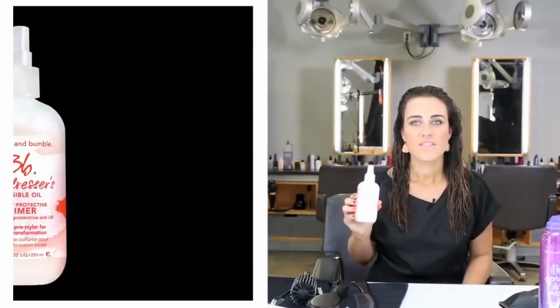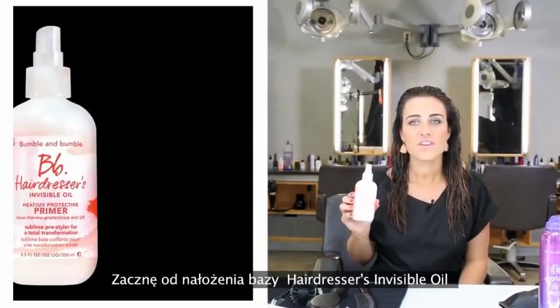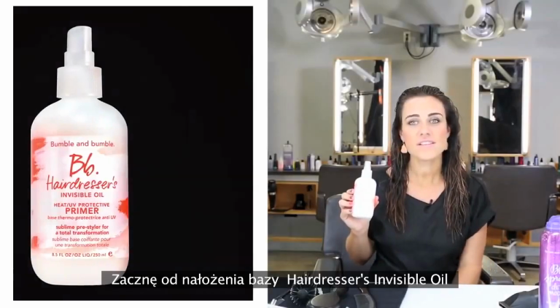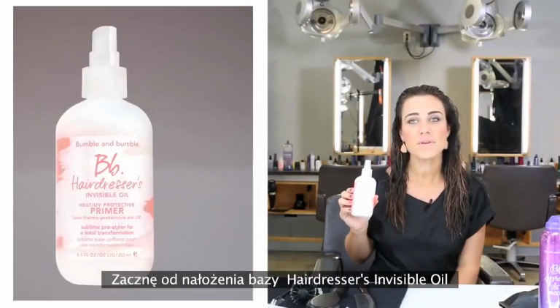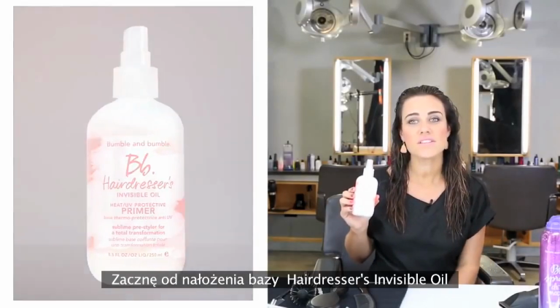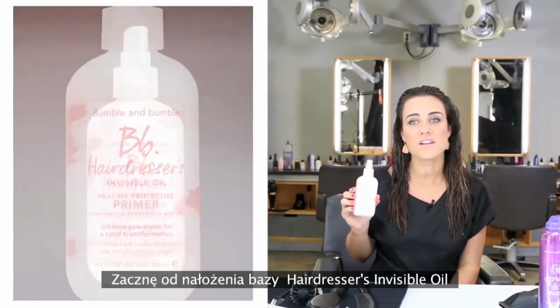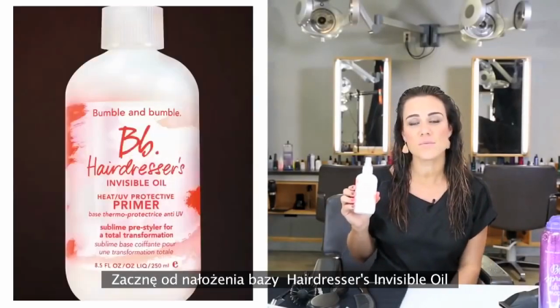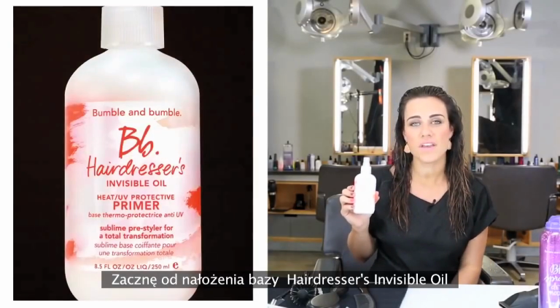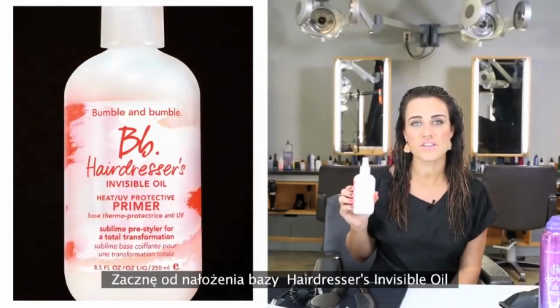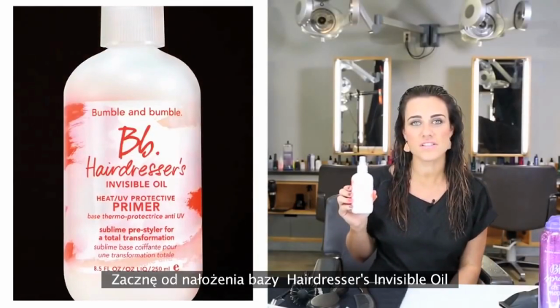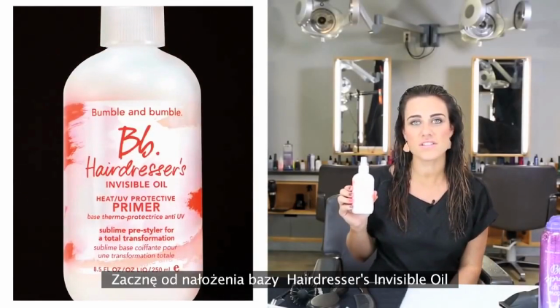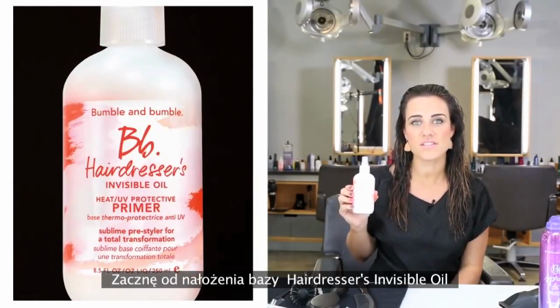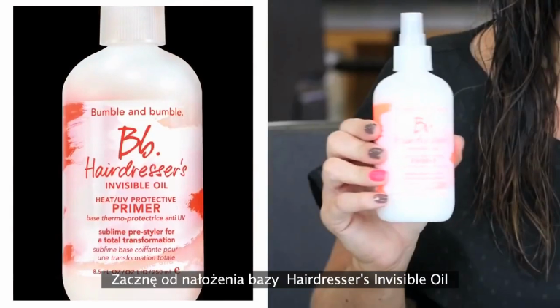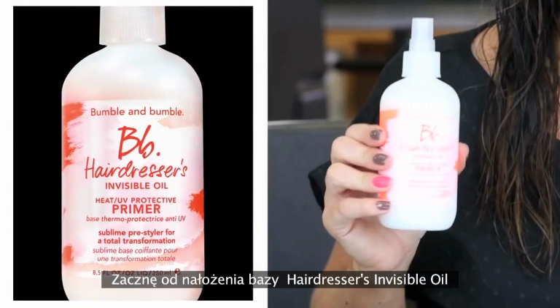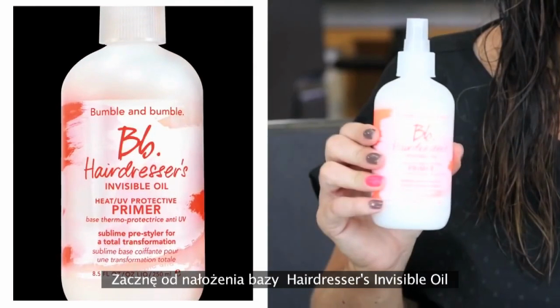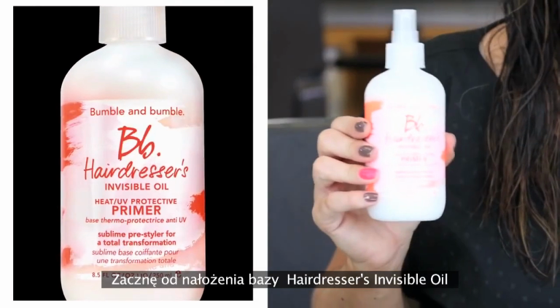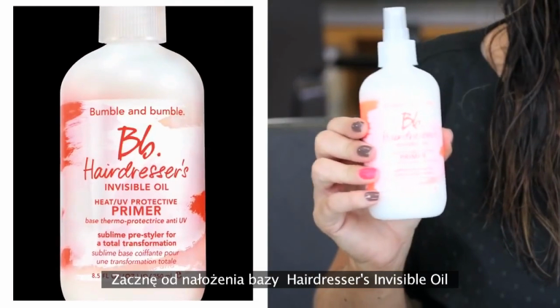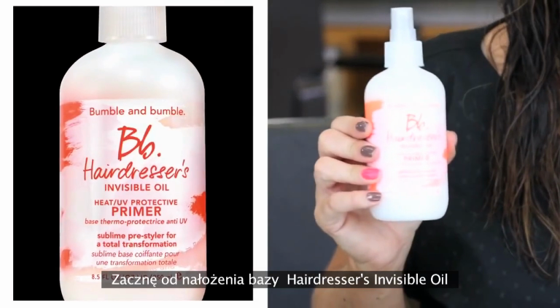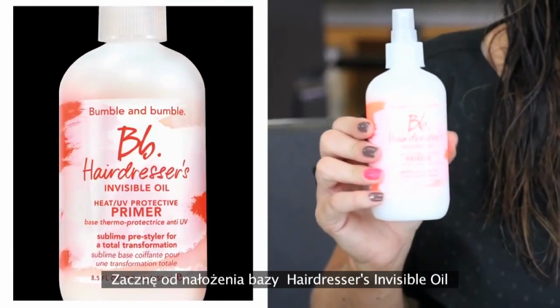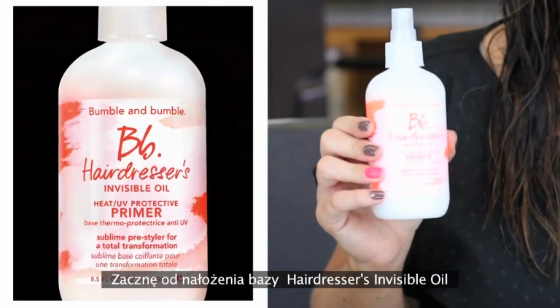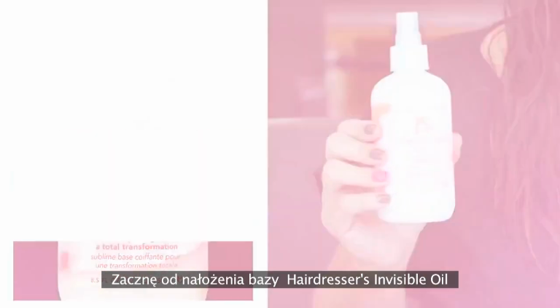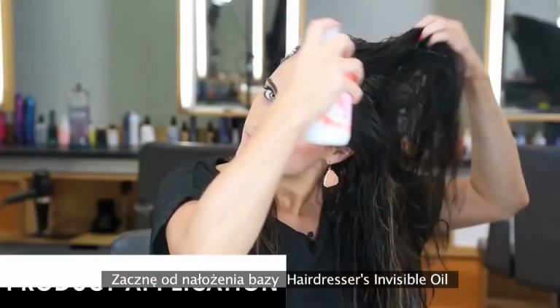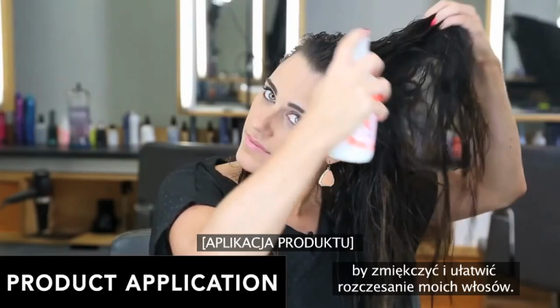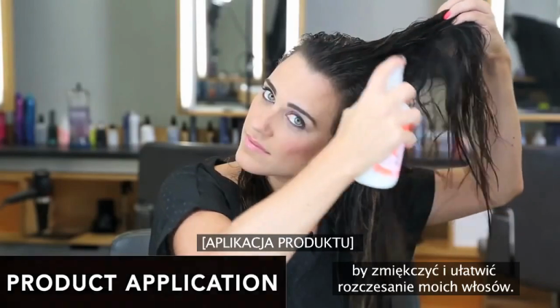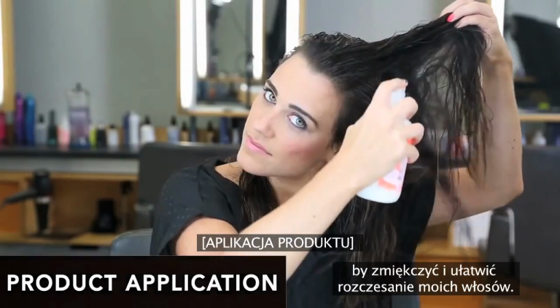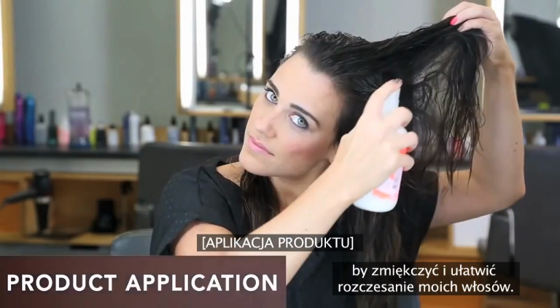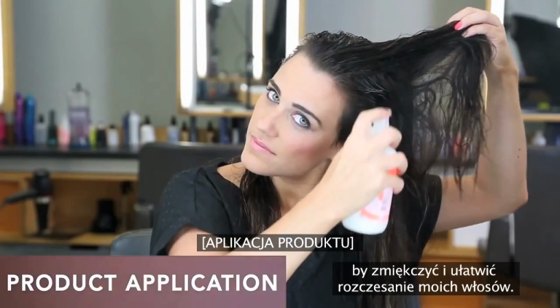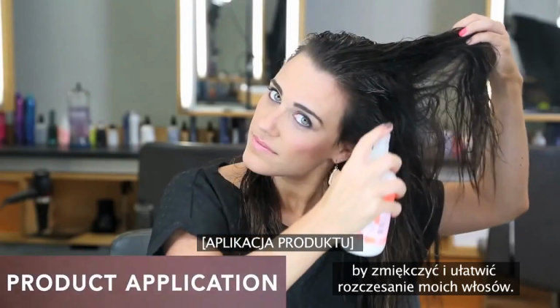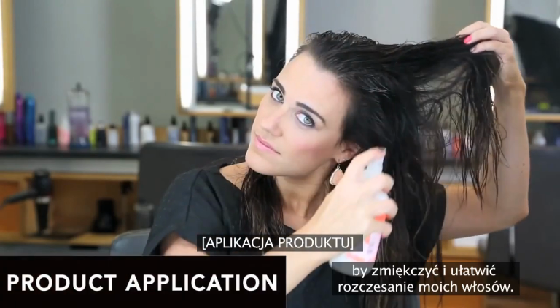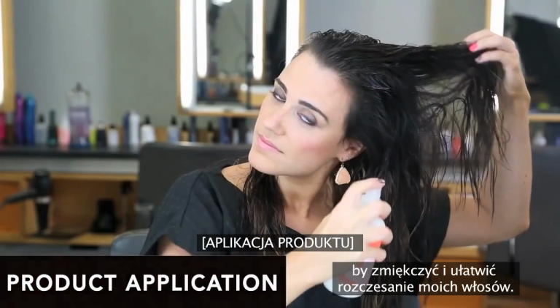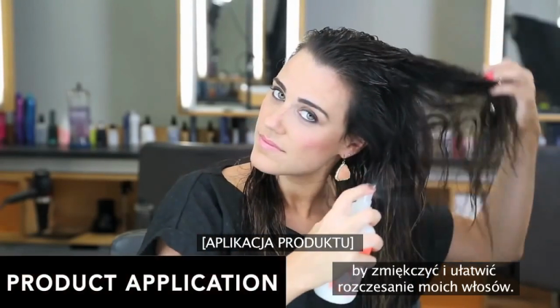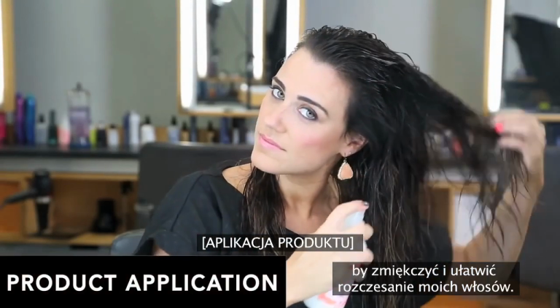First, I'm going to start with Hairdressers Invisible Oil Primer to soften my hair and detangle.